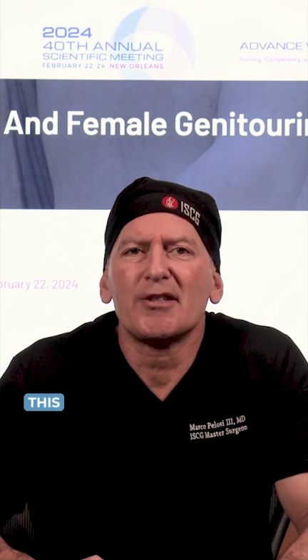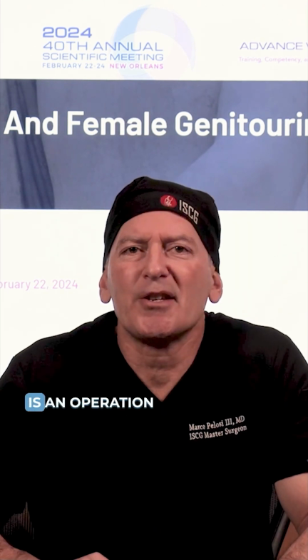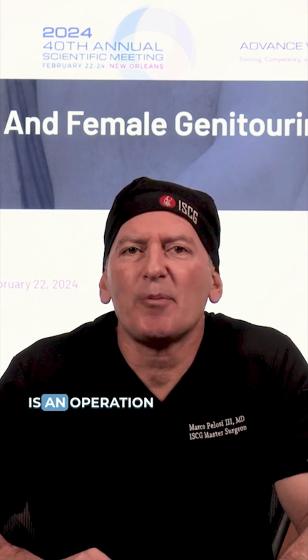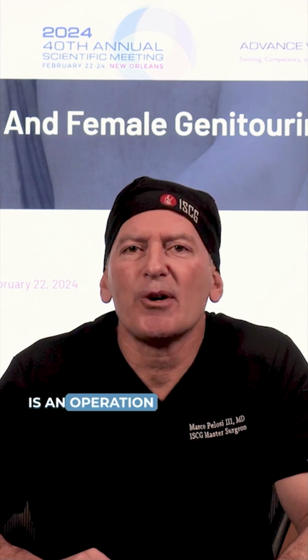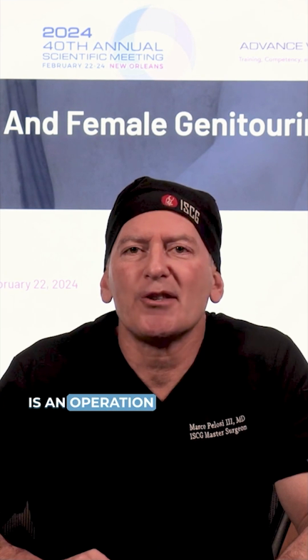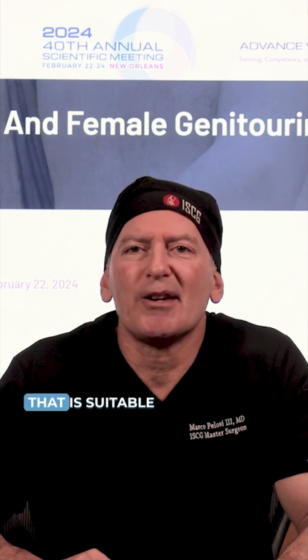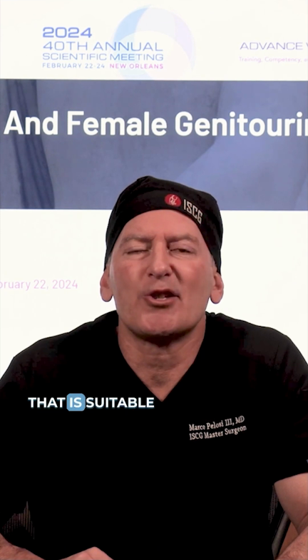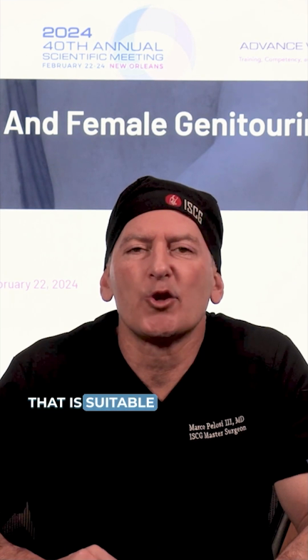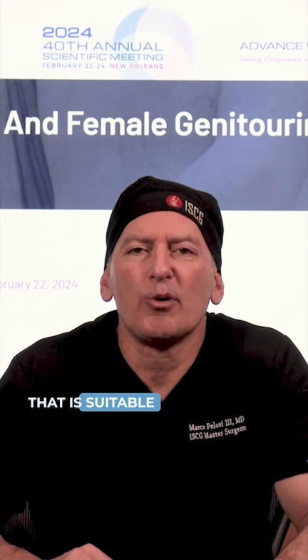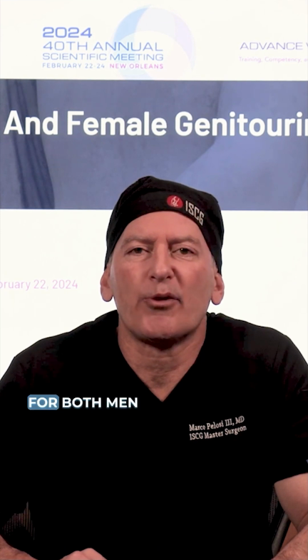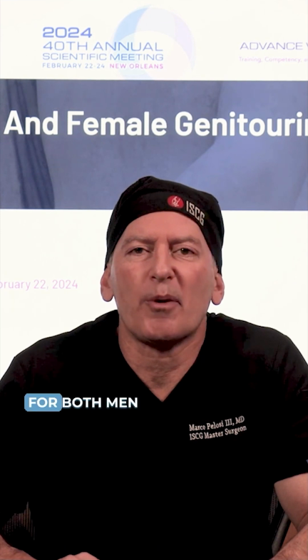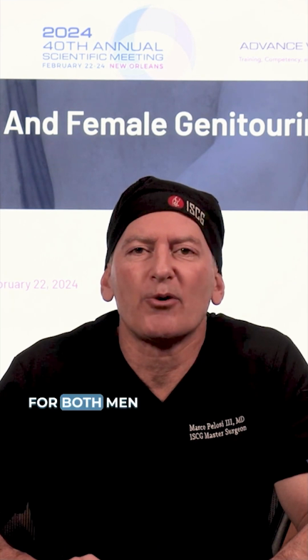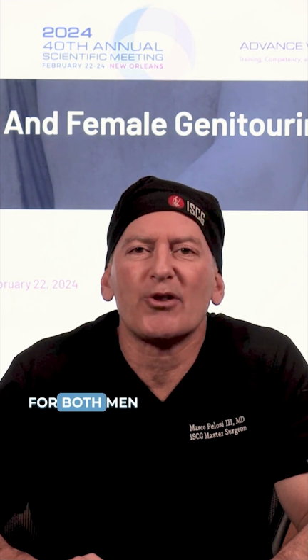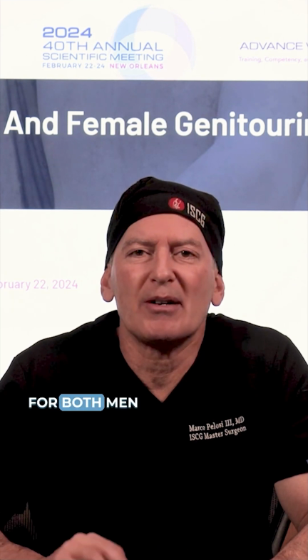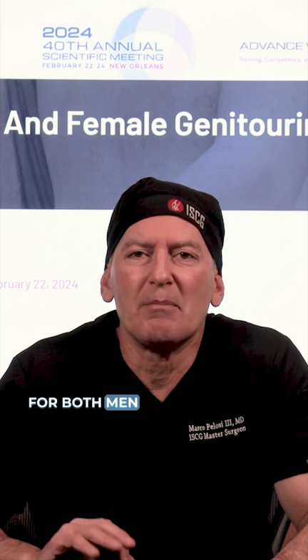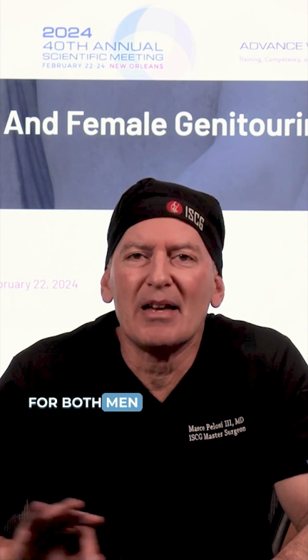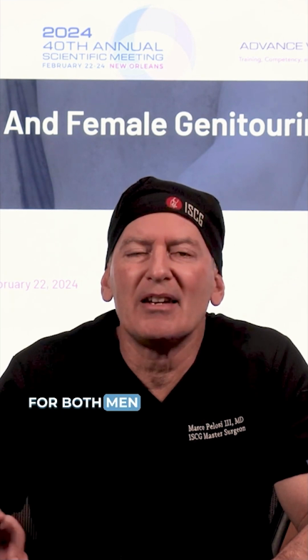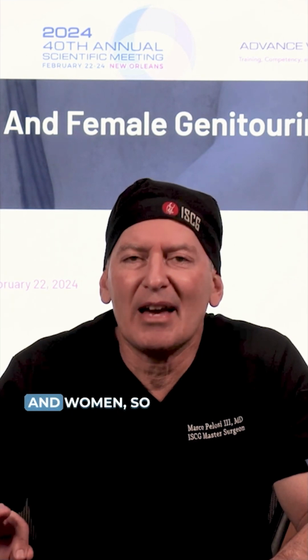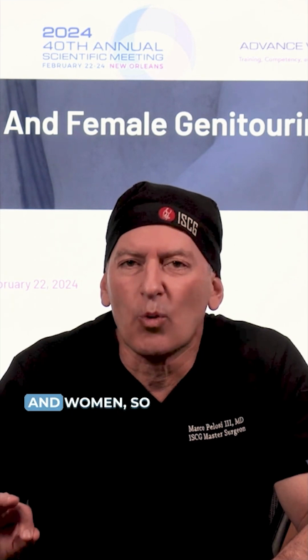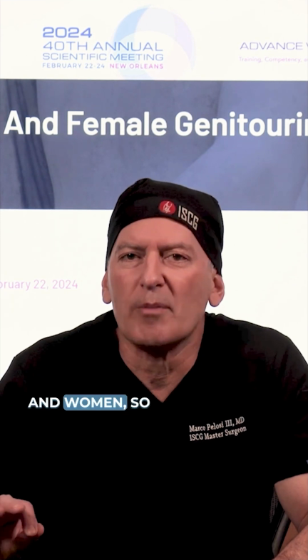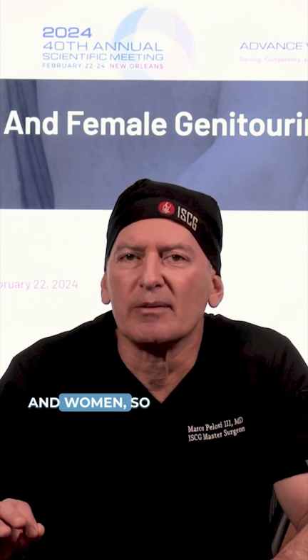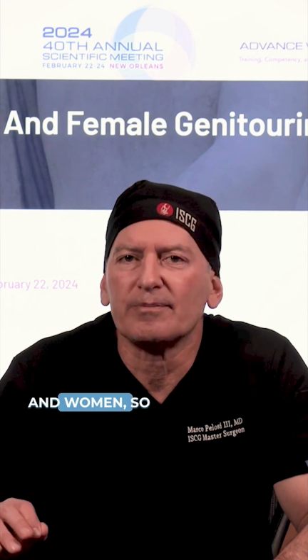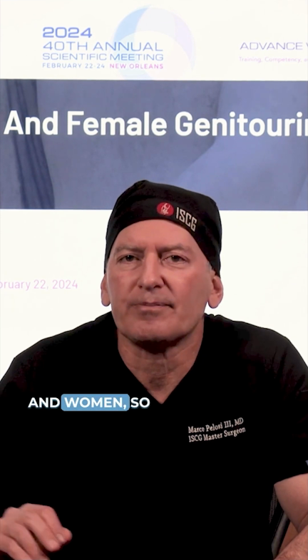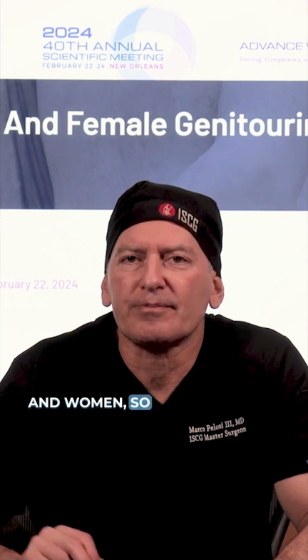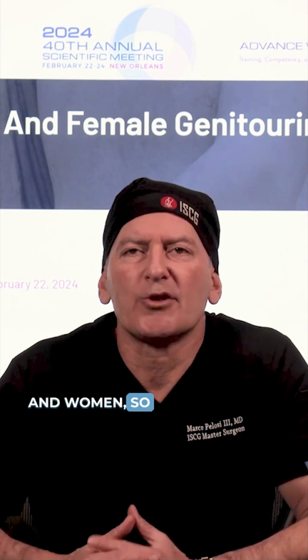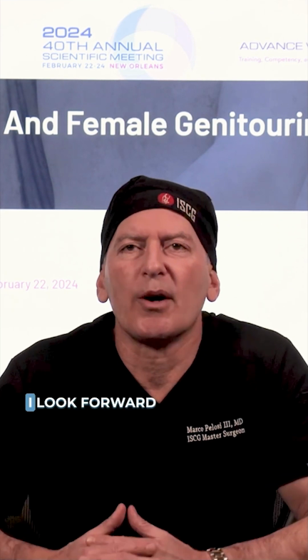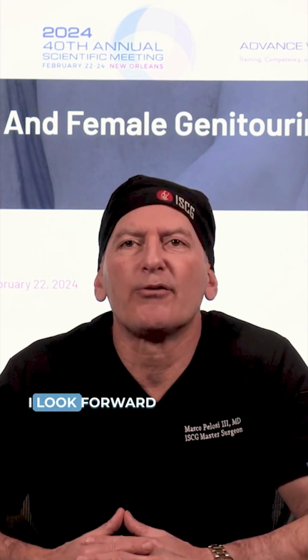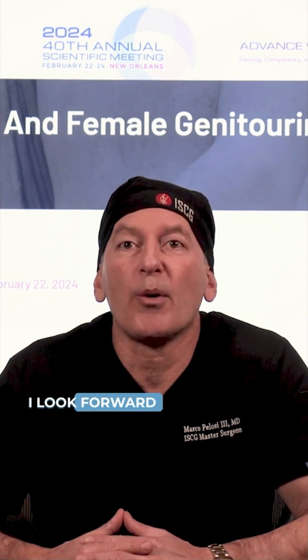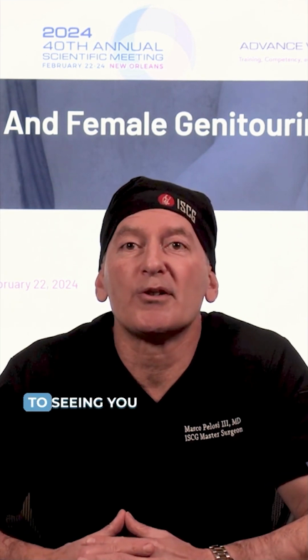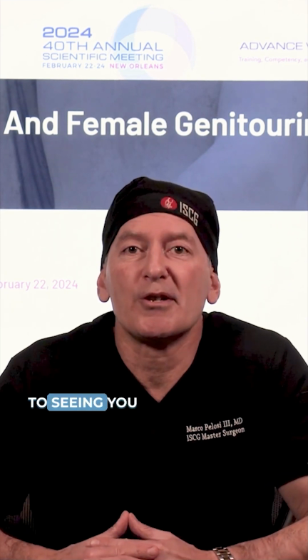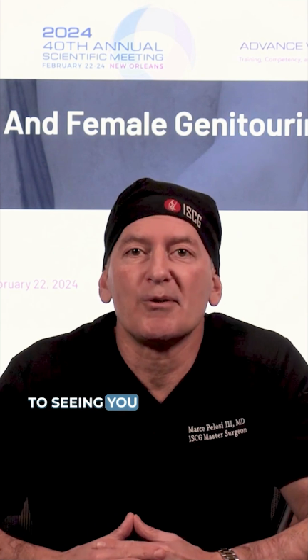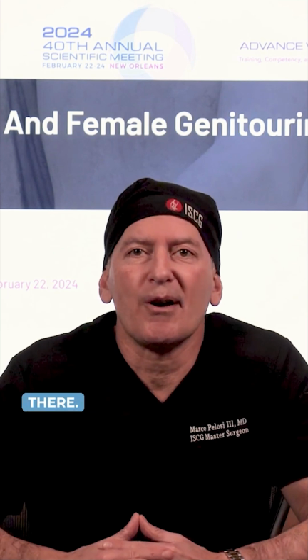This is an operation that is suitable for both men and women. I look forward to seeing you there.